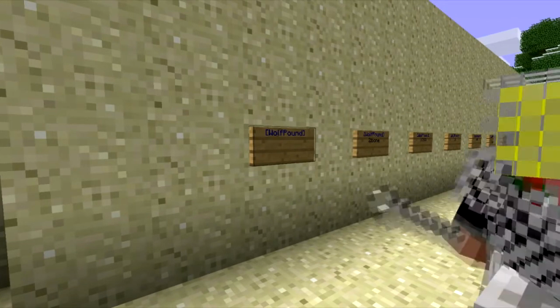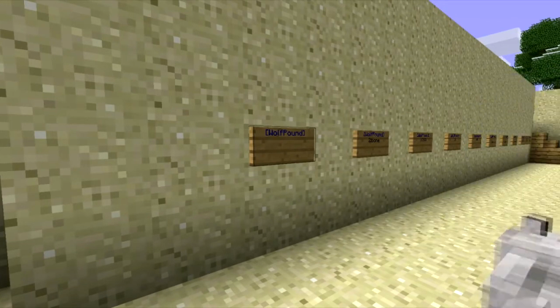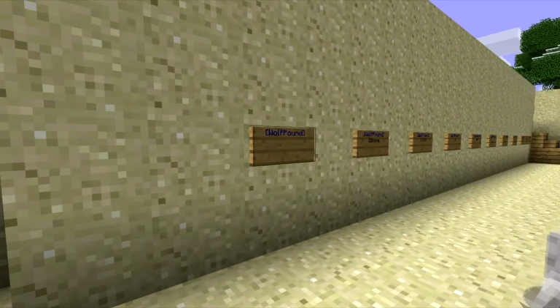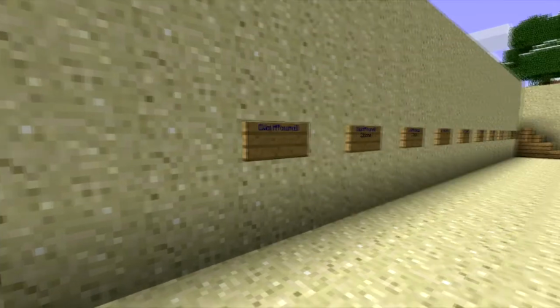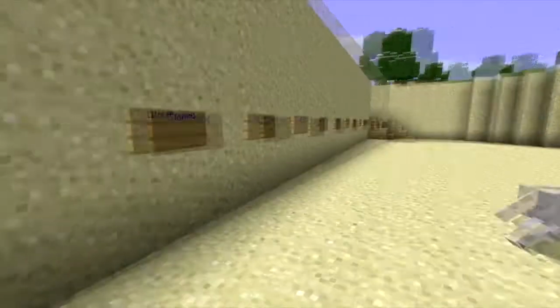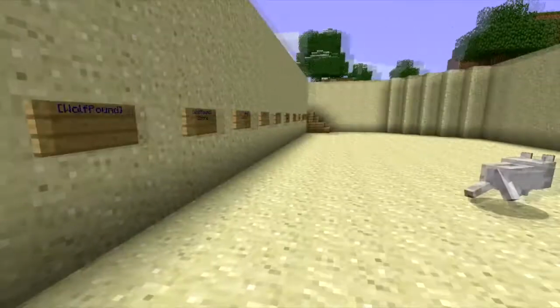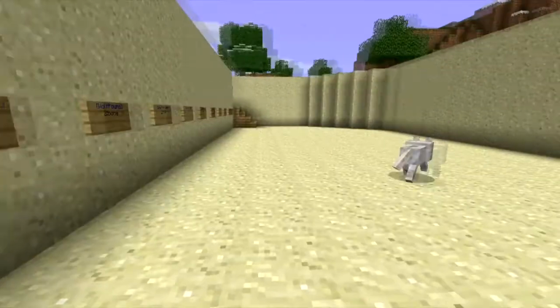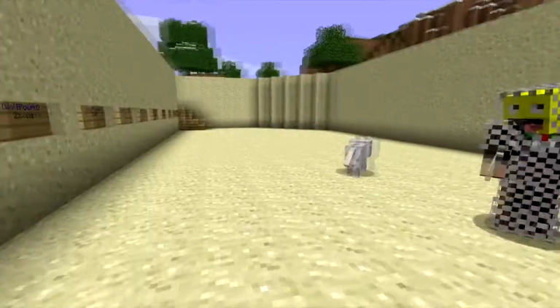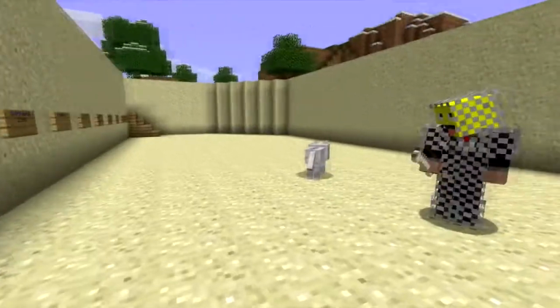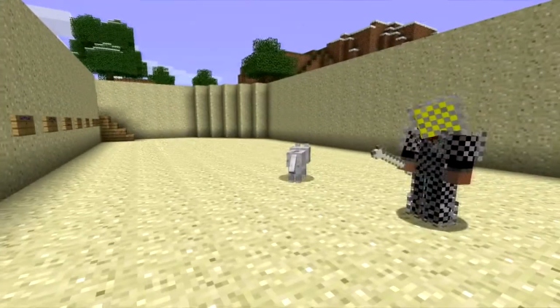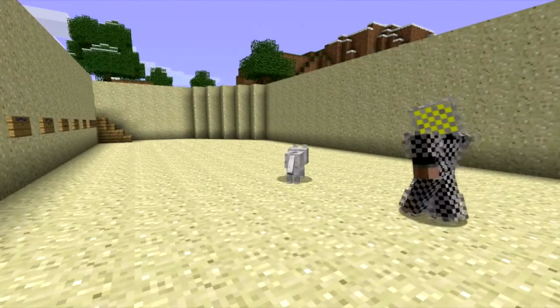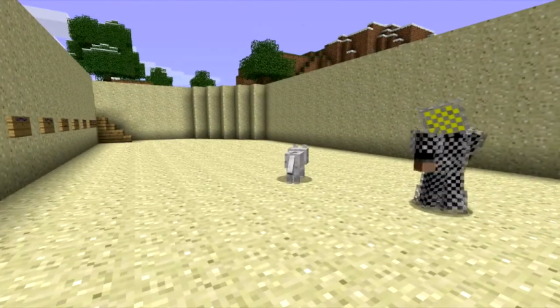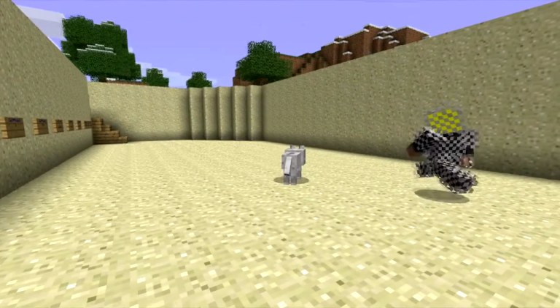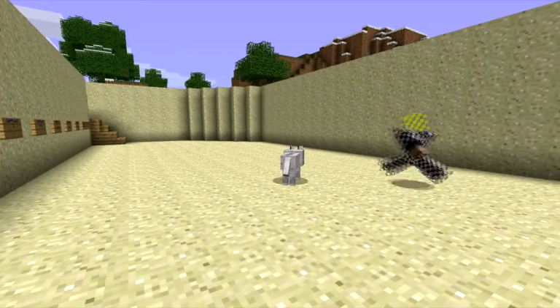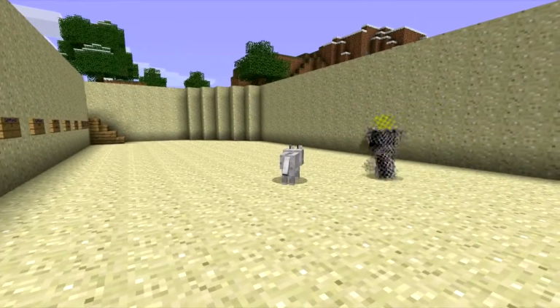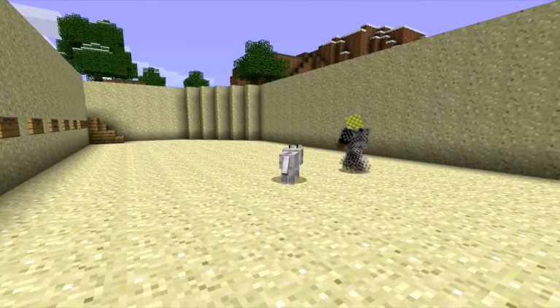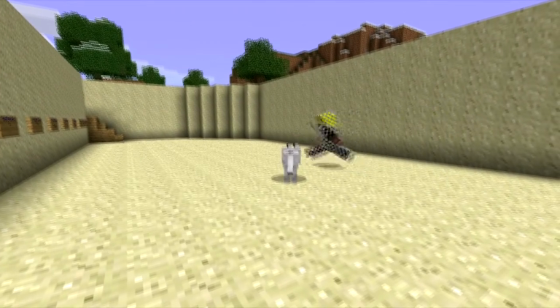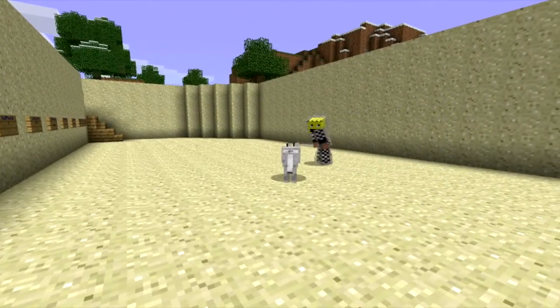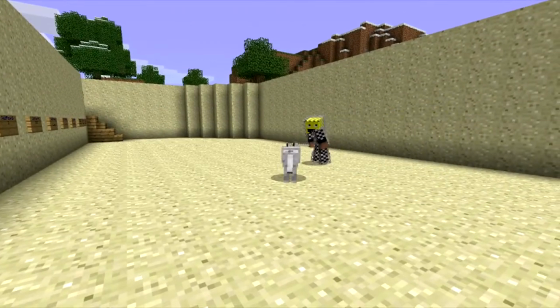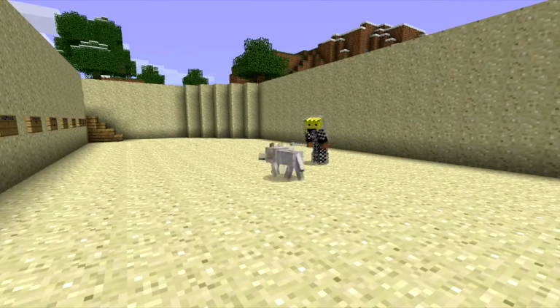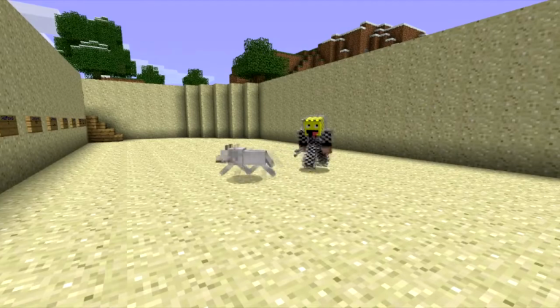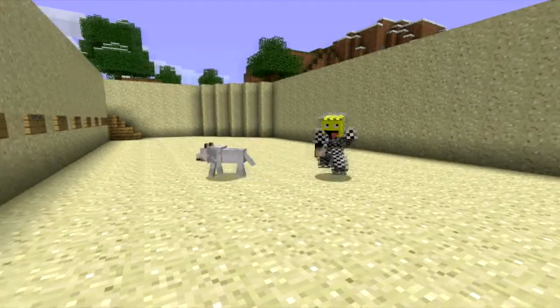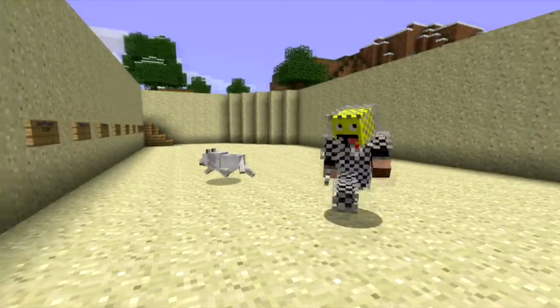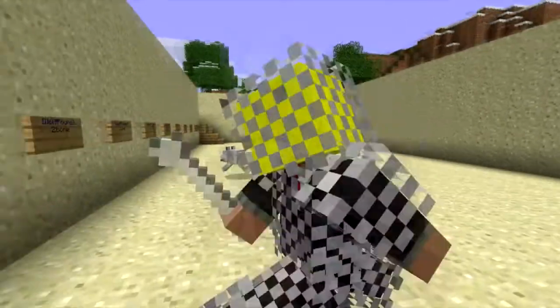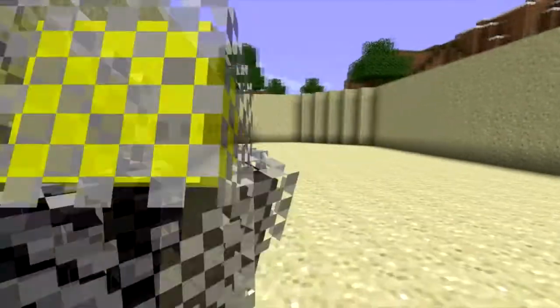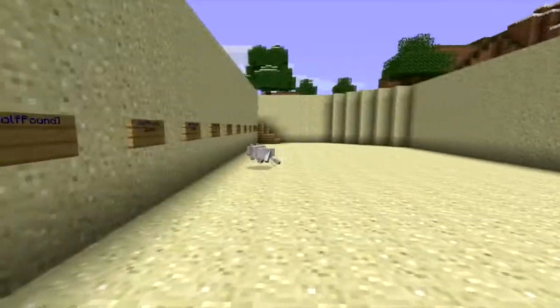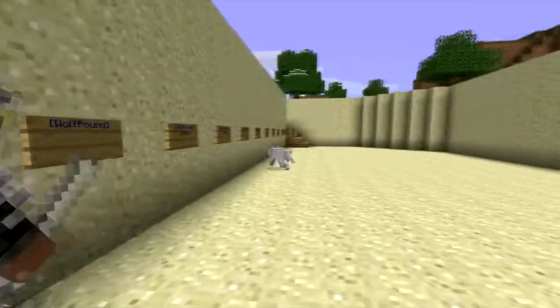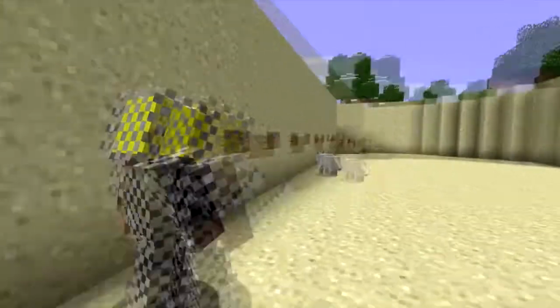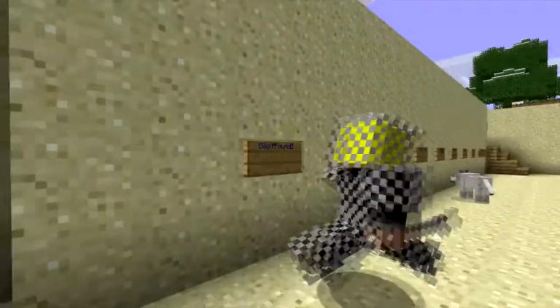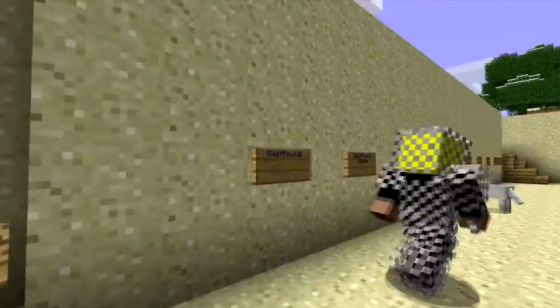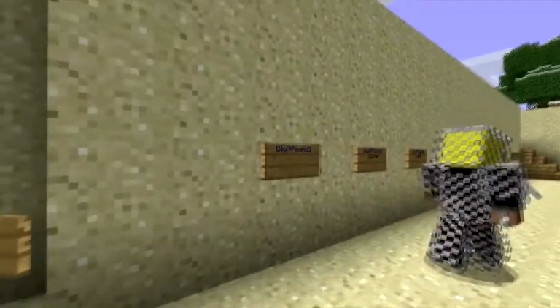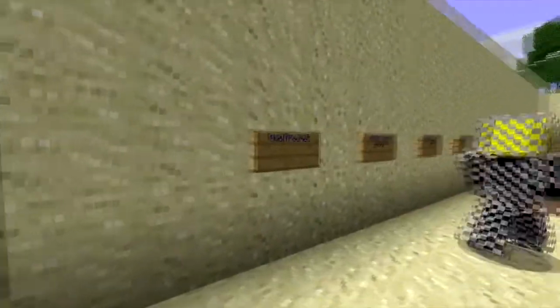Just right-click to spawn a wolf, and there you go — a neutral wolf has been spawned. And you can change that, which we'll go into later.